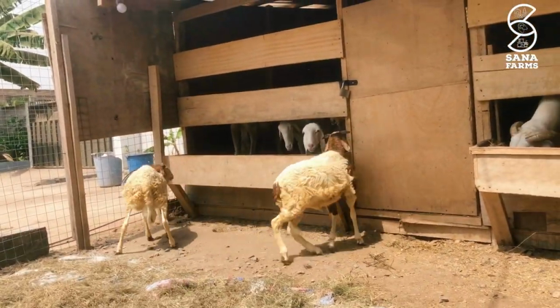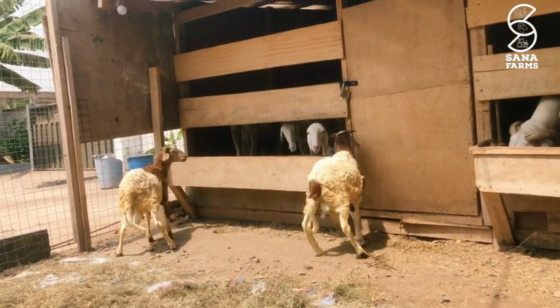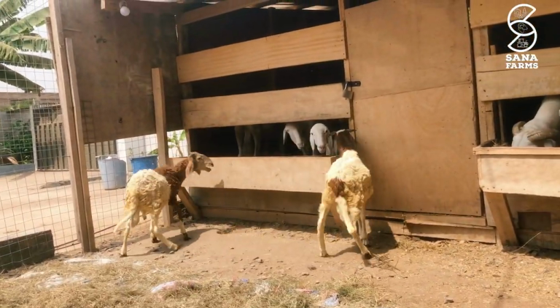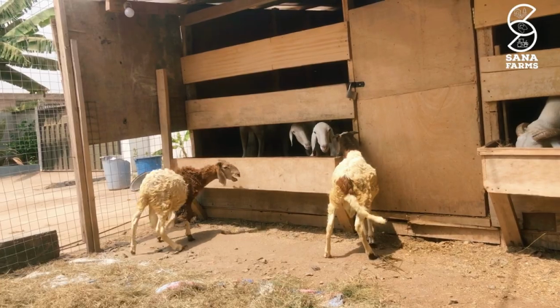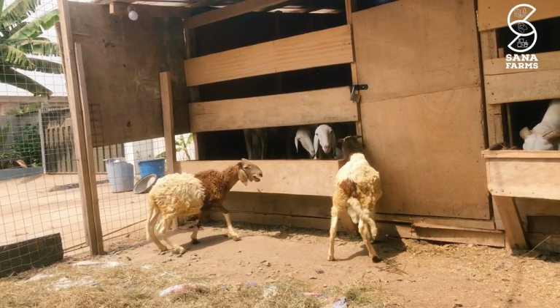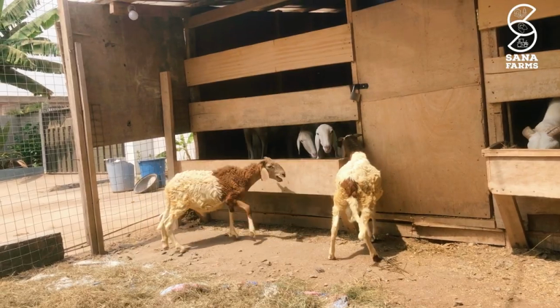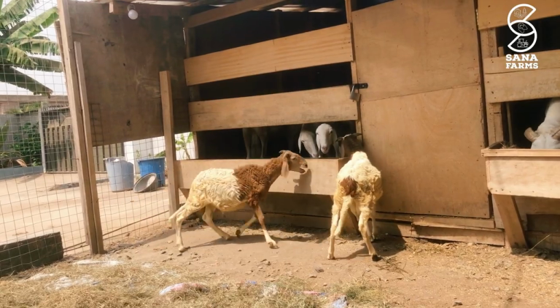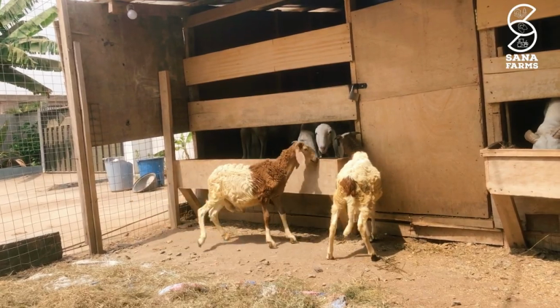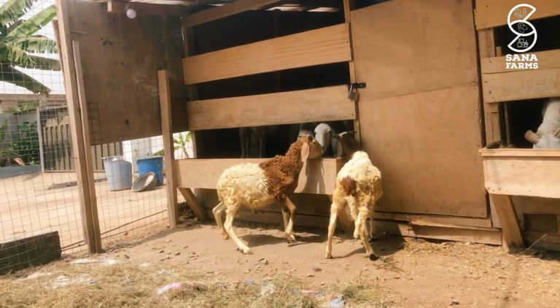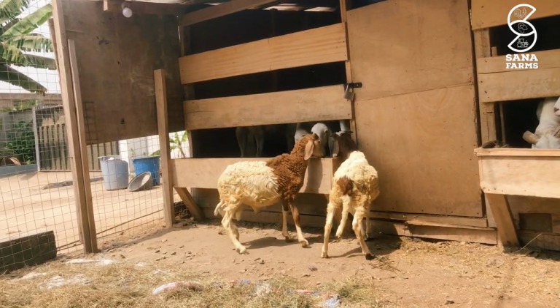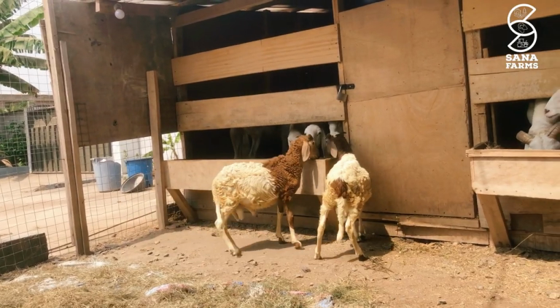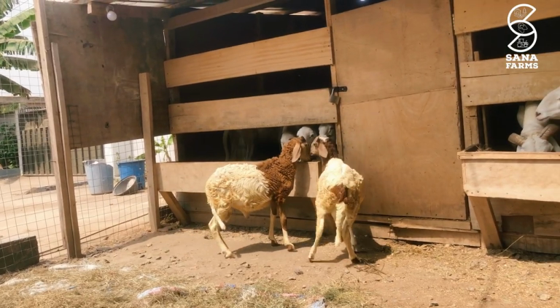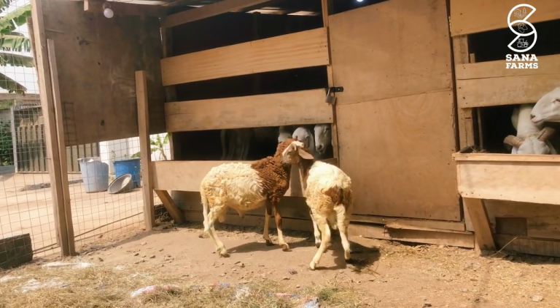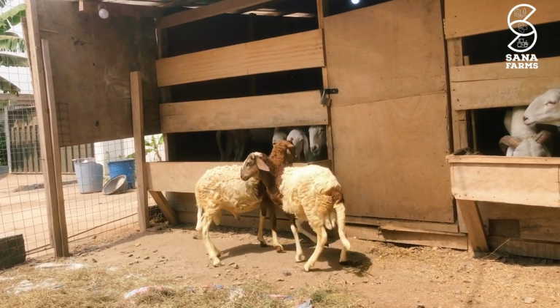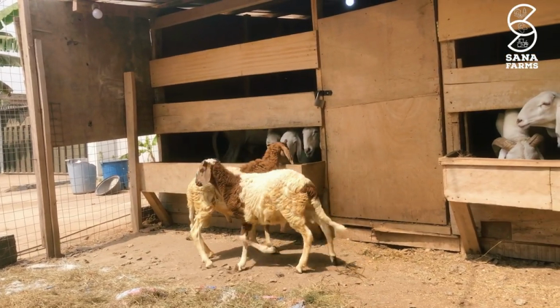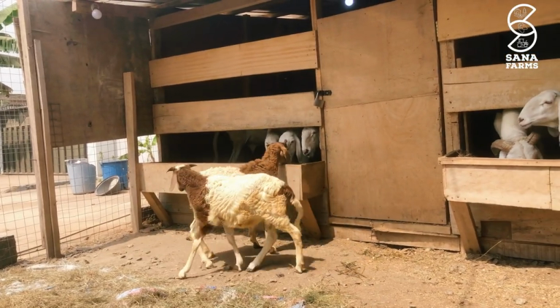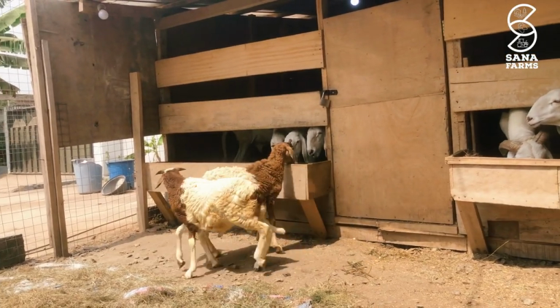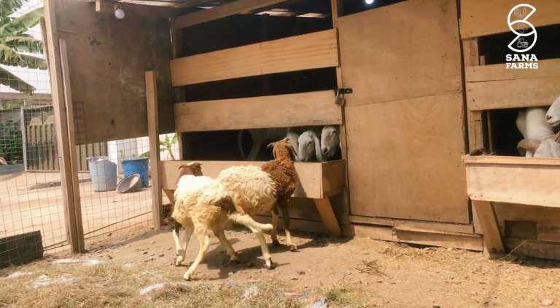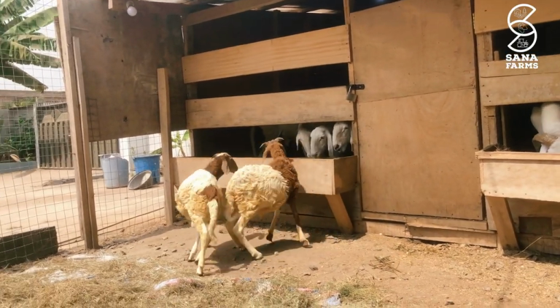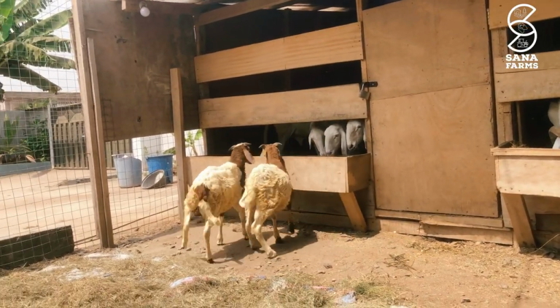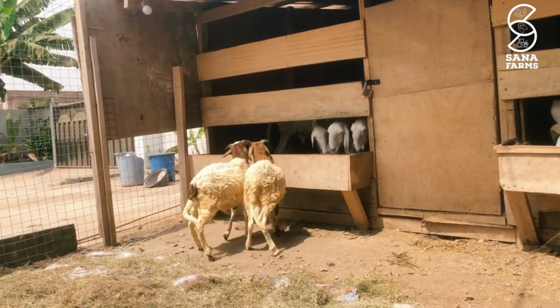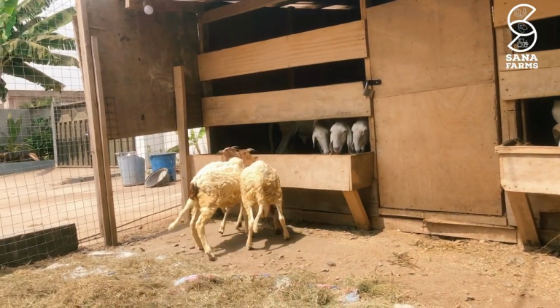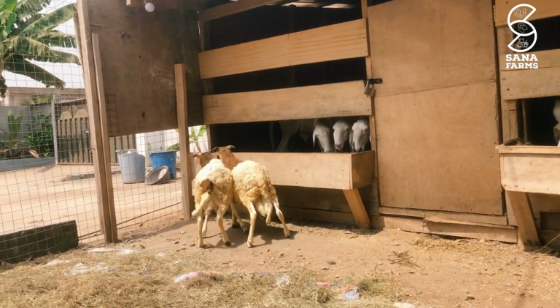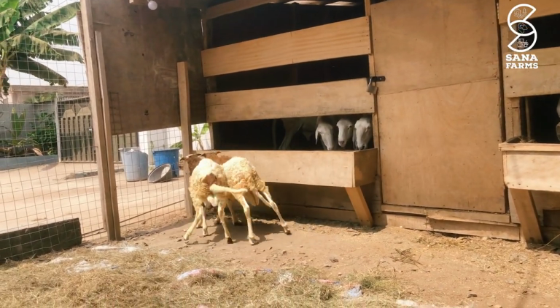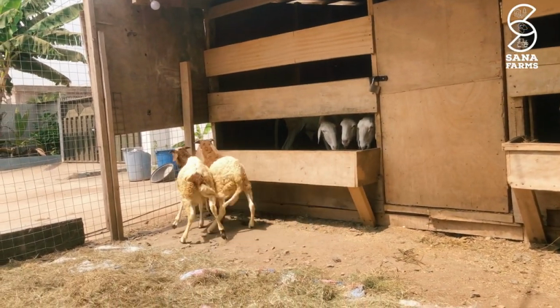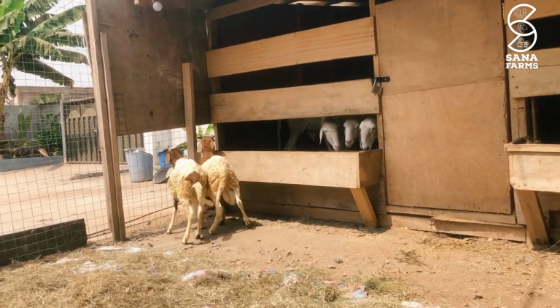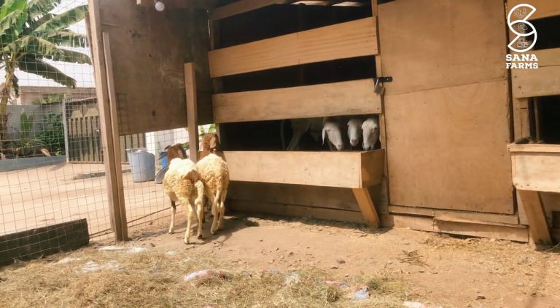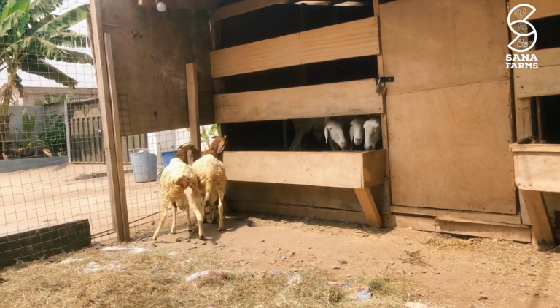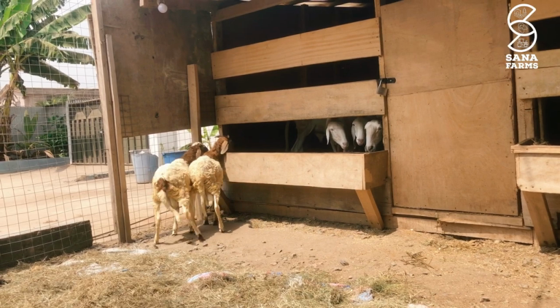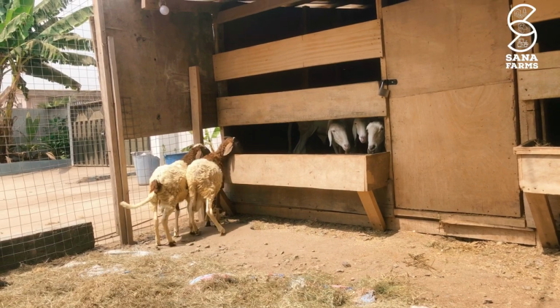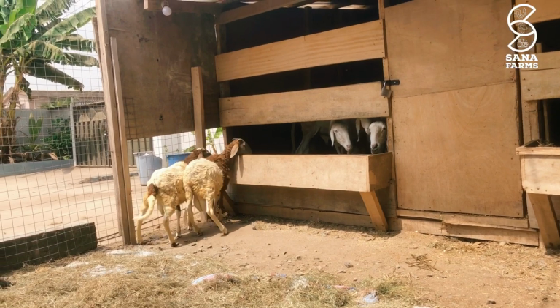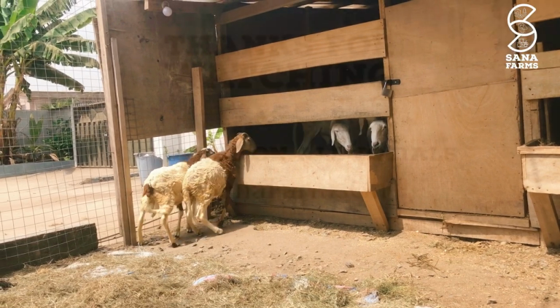That is it for today on how to treat bloat in sheep. Good luck, until next time, bye bye.